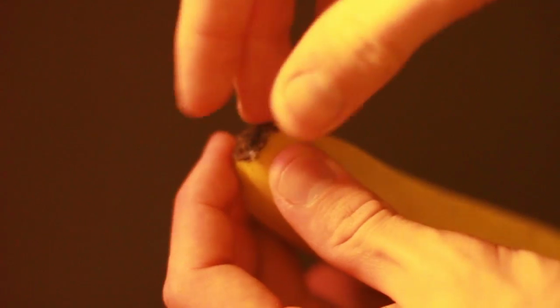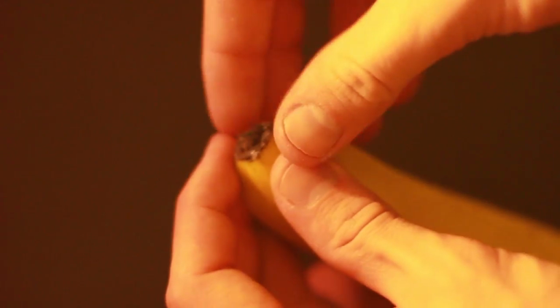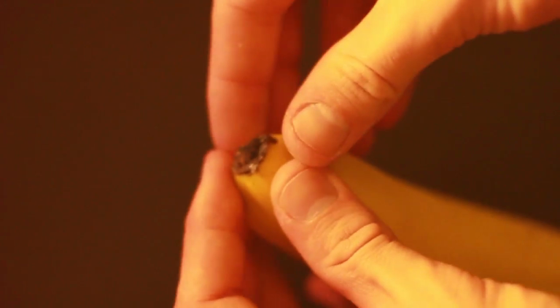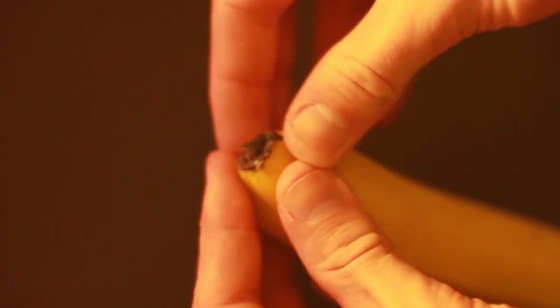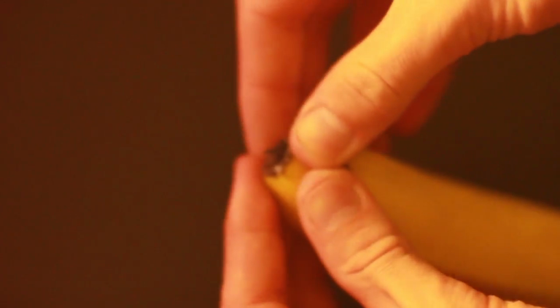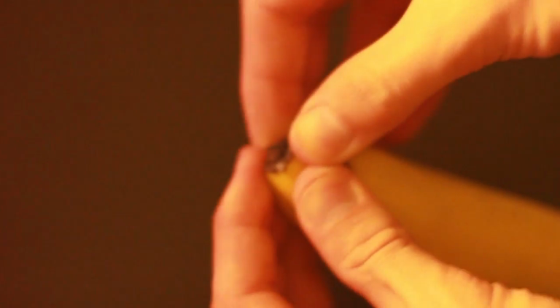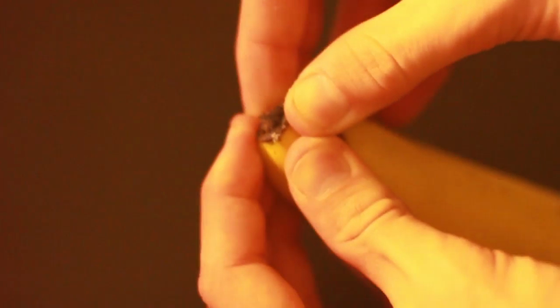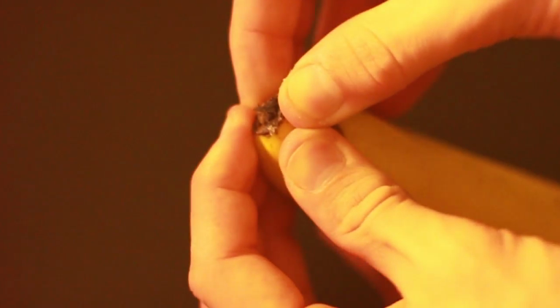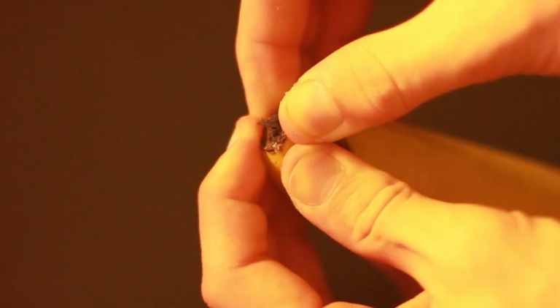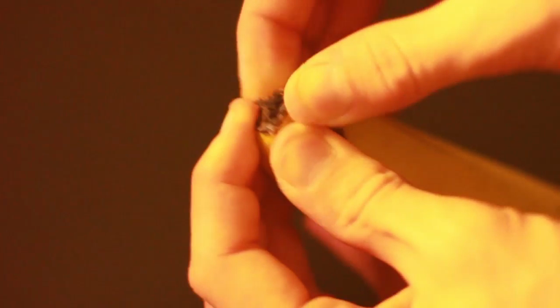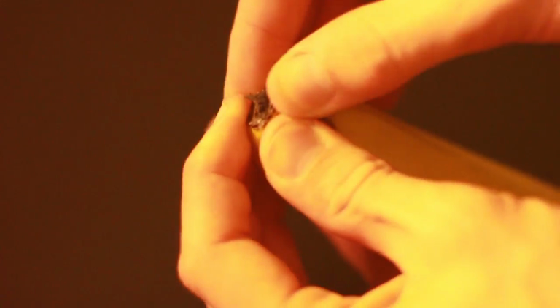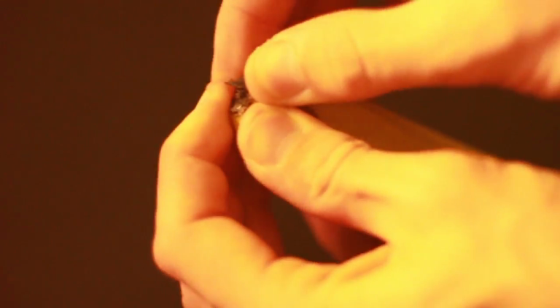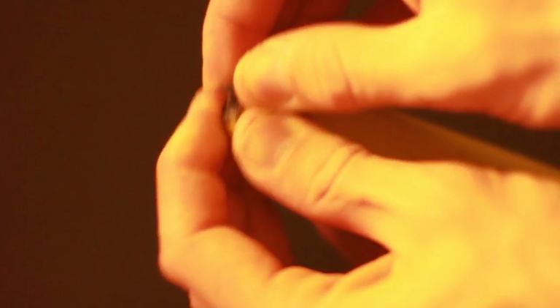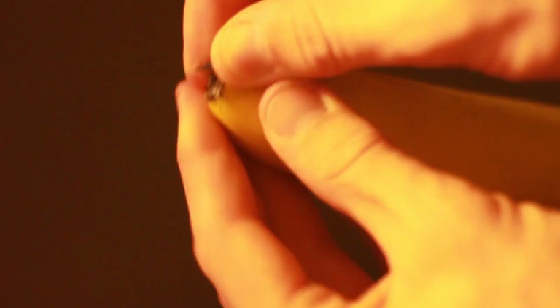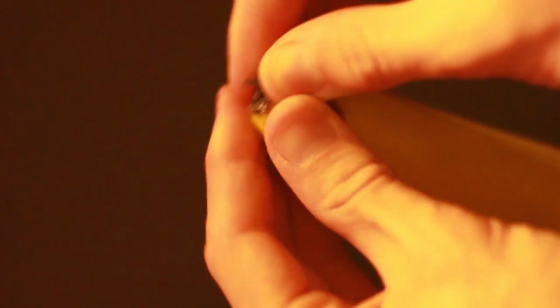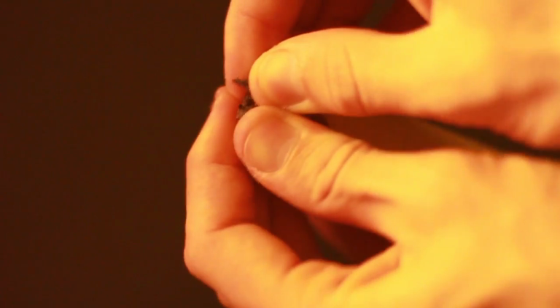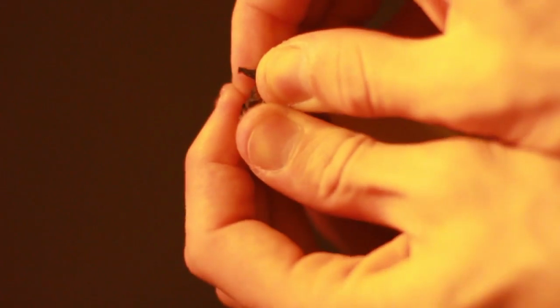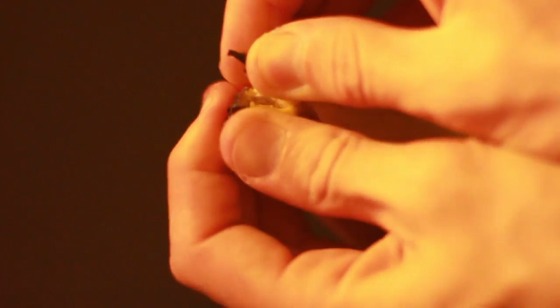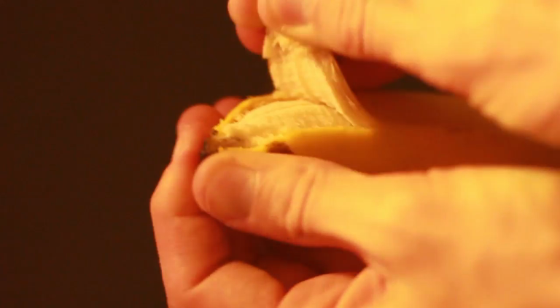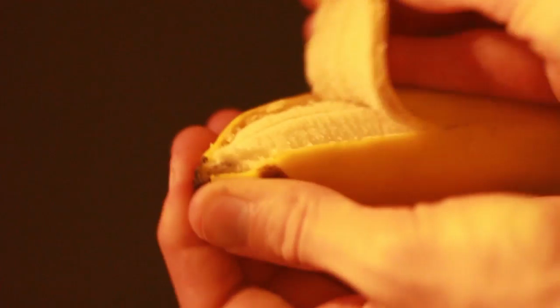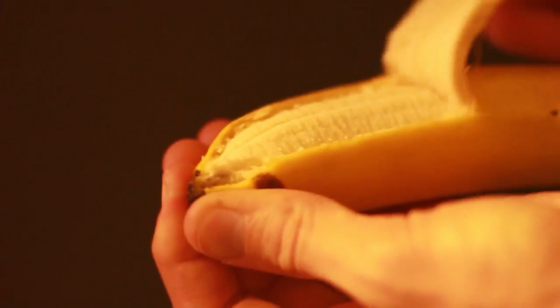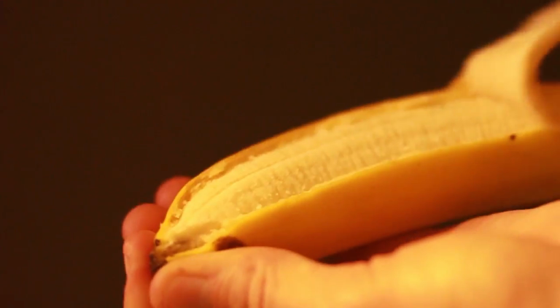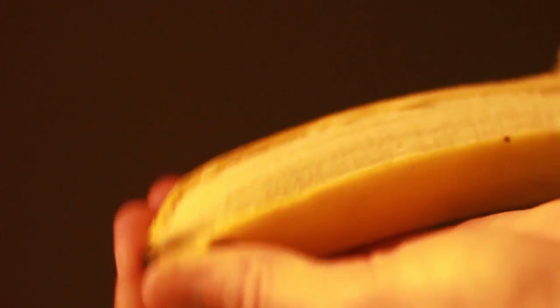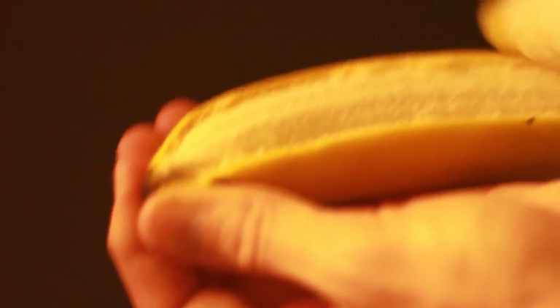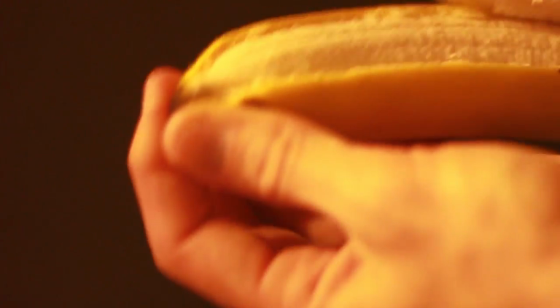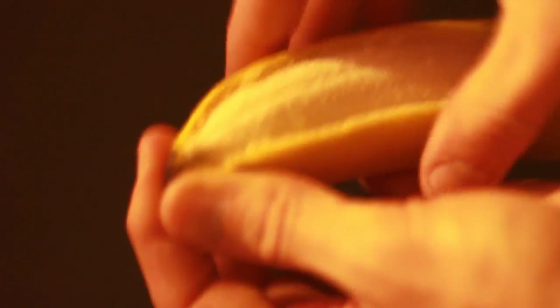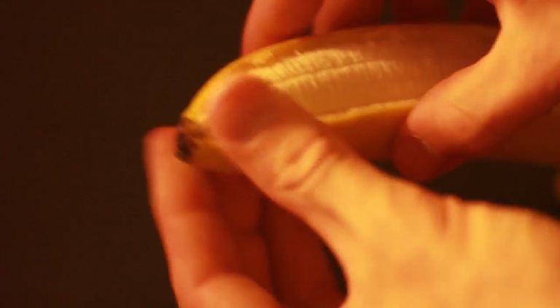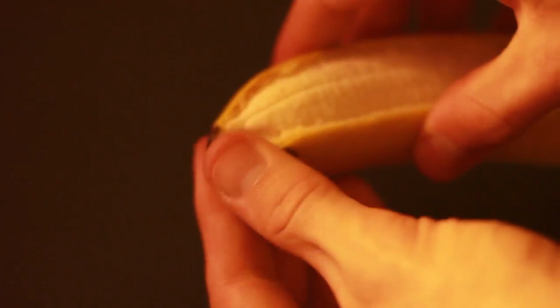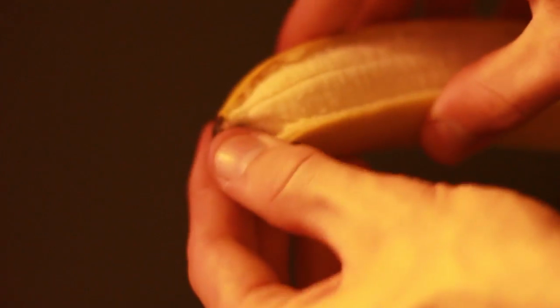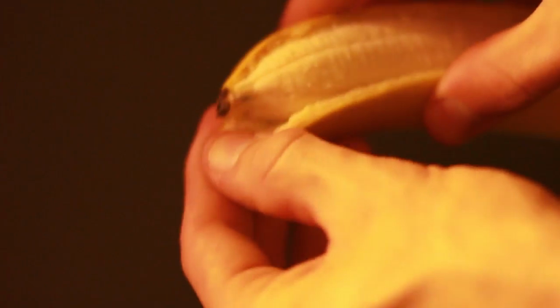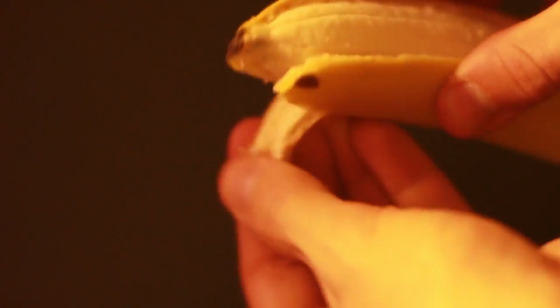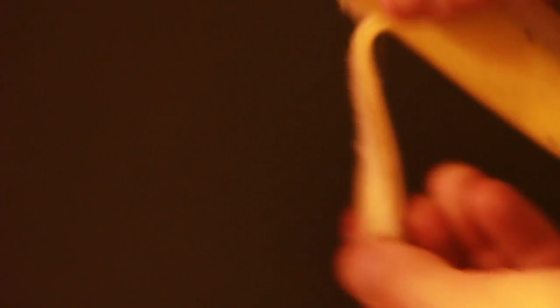What you want to do is simply grab the banana at the opposite end, pinch with both hands, pull apart, and voila — you have the perfect banana ready to eat.